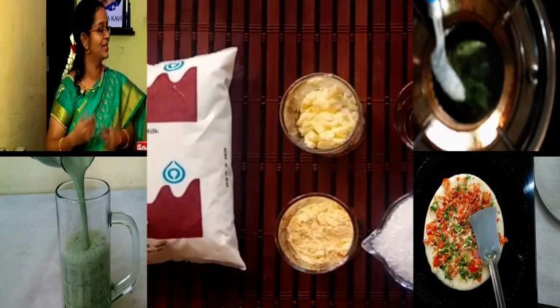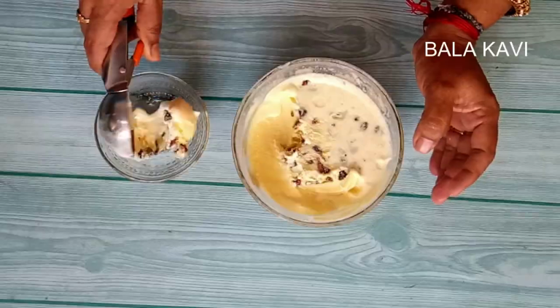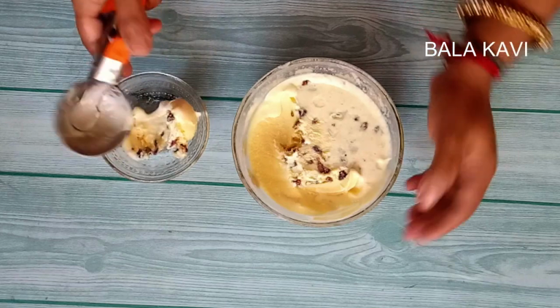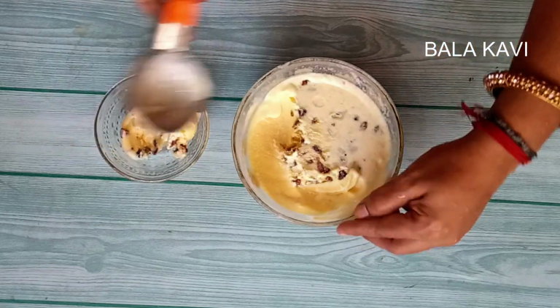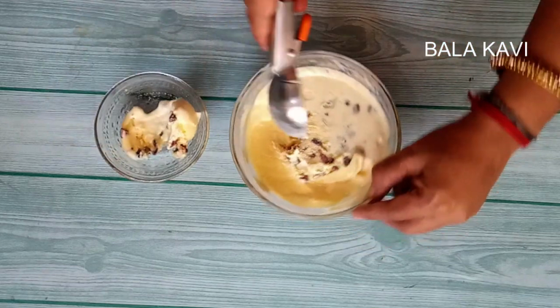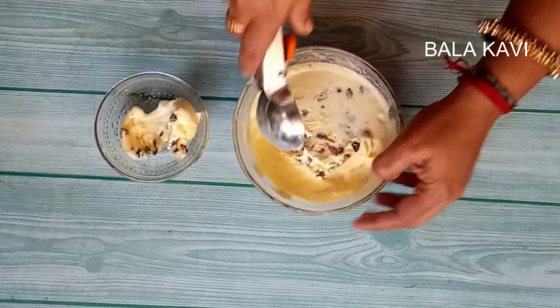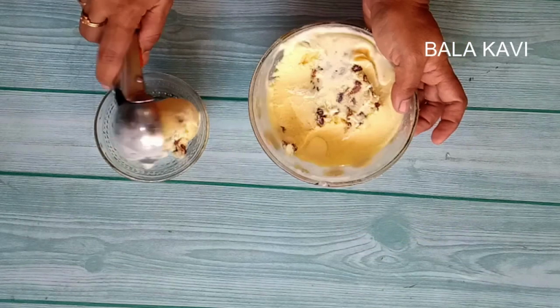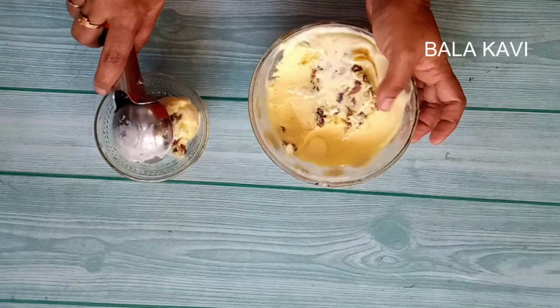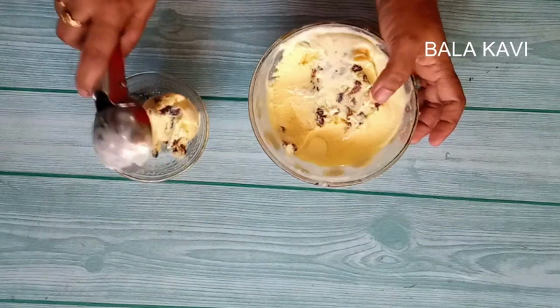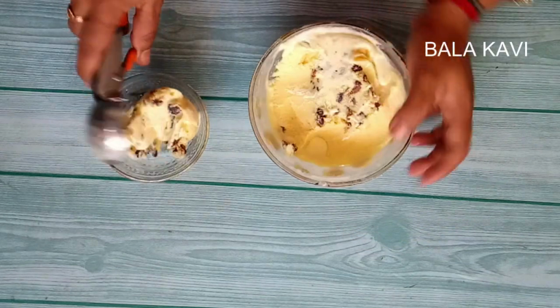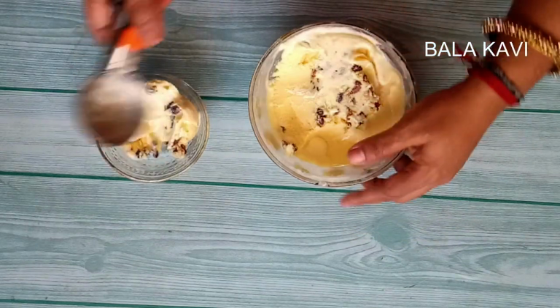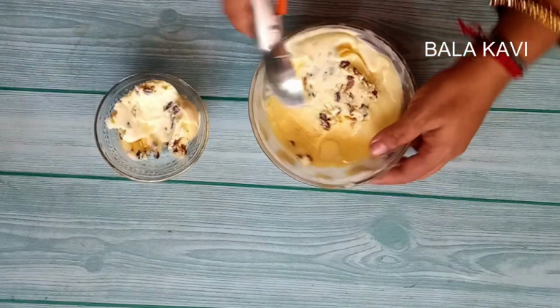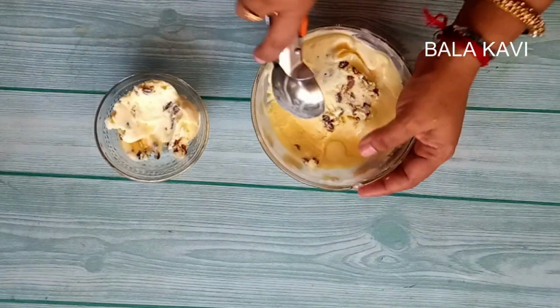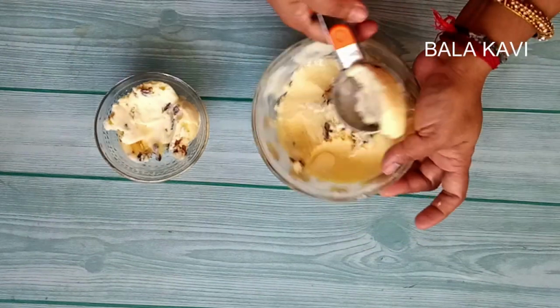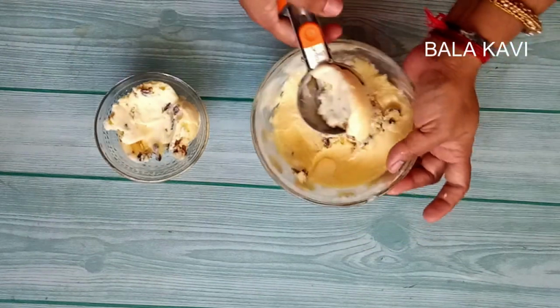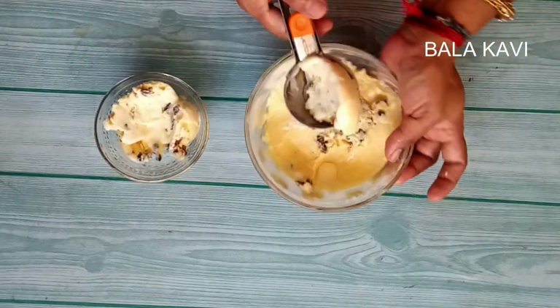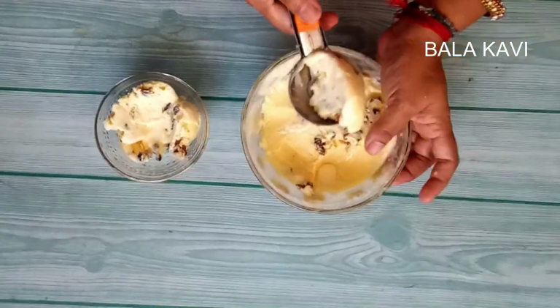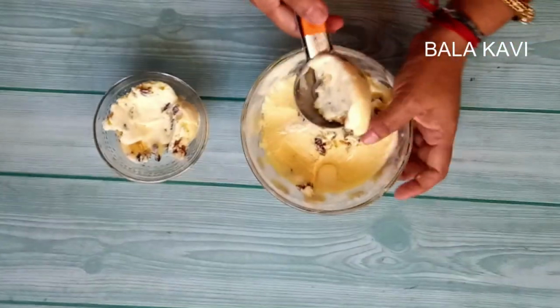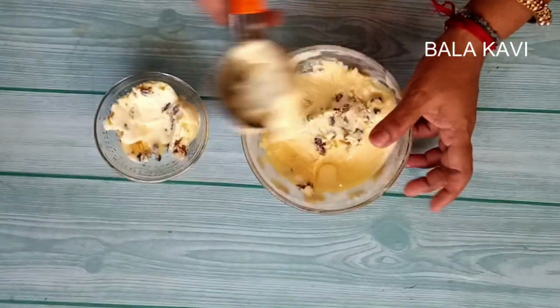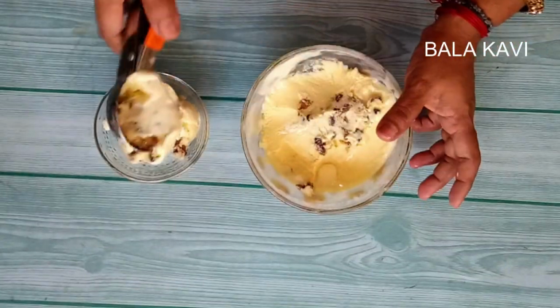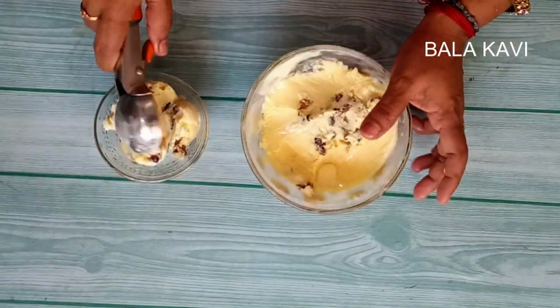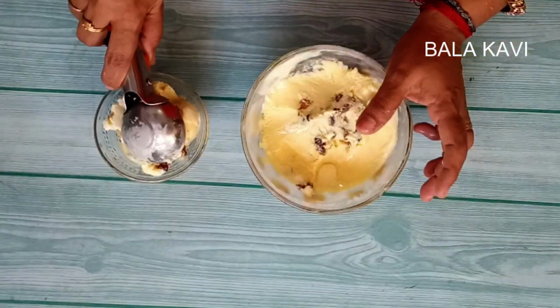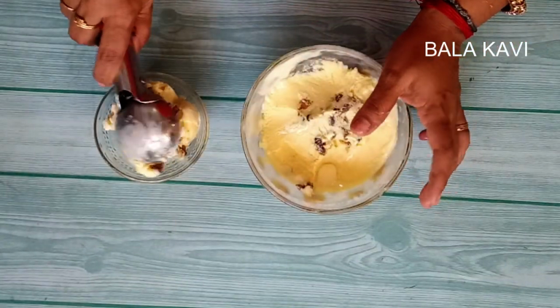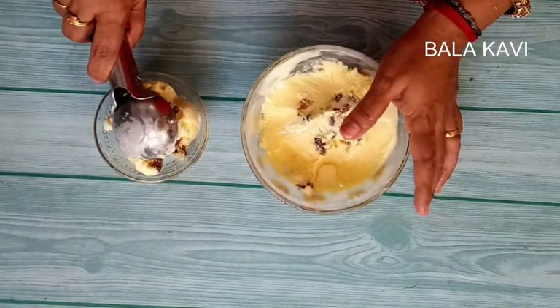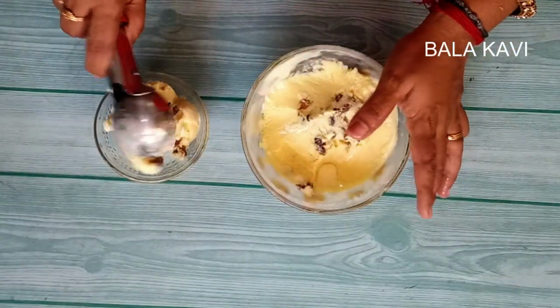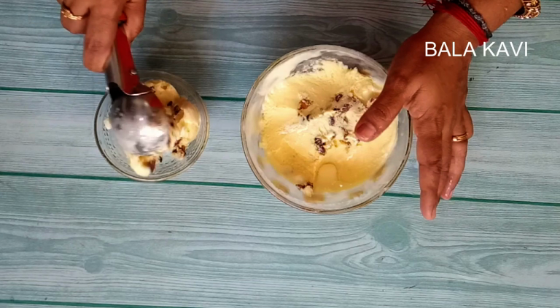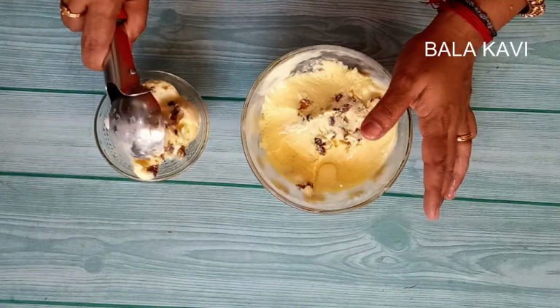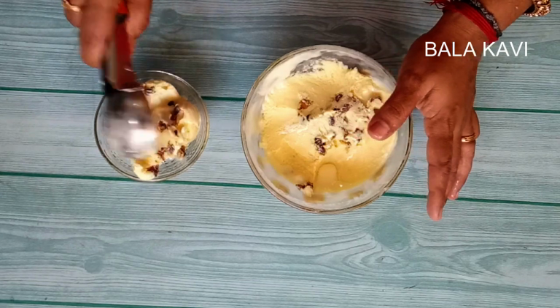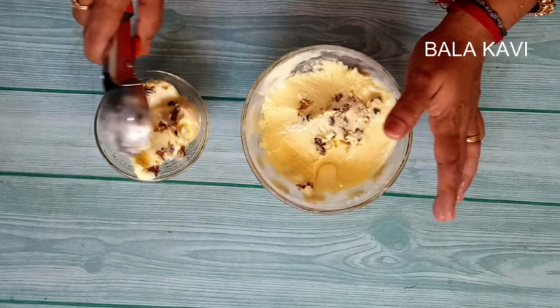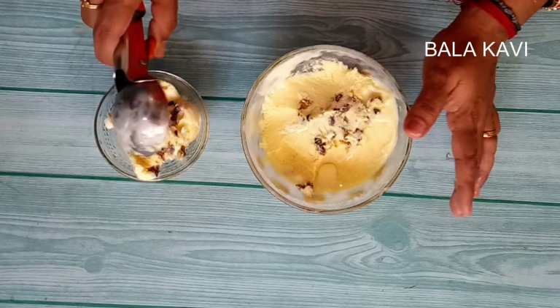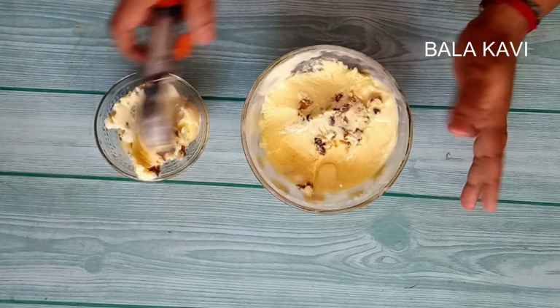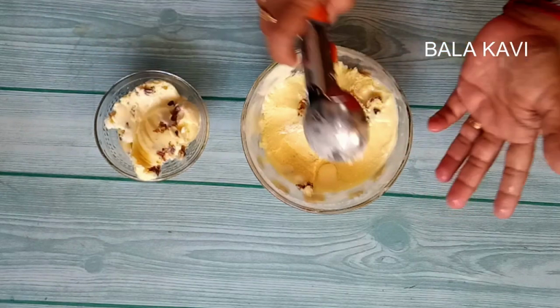Hi friends! Welcome to Balakavi Channel. I'm going to show you an ice cream recipe today.